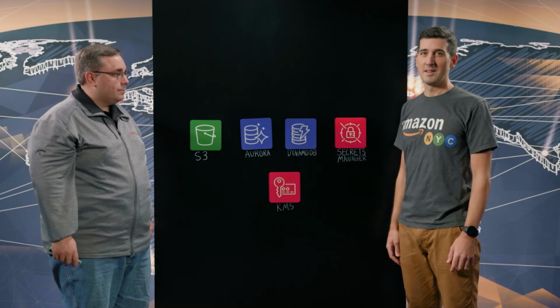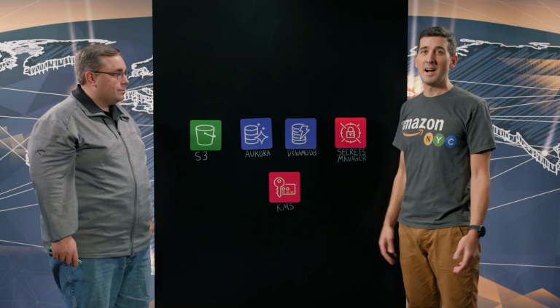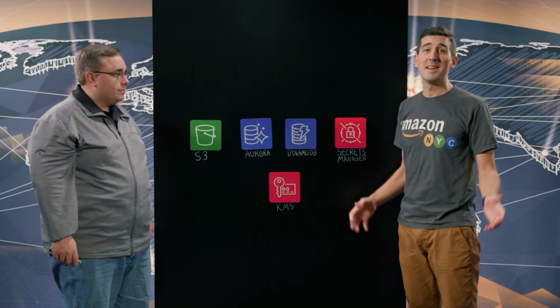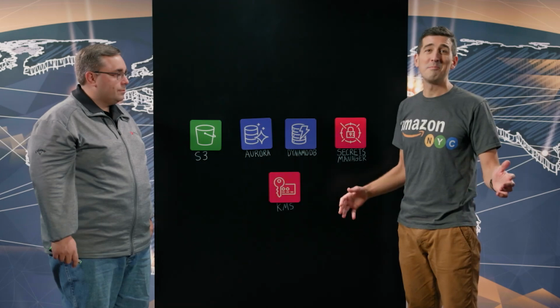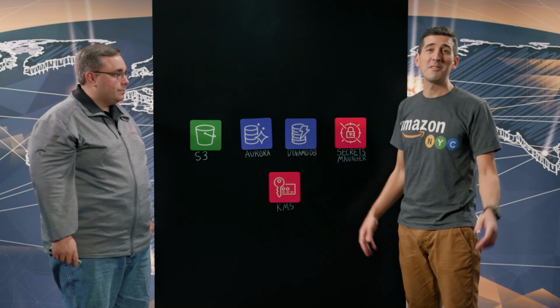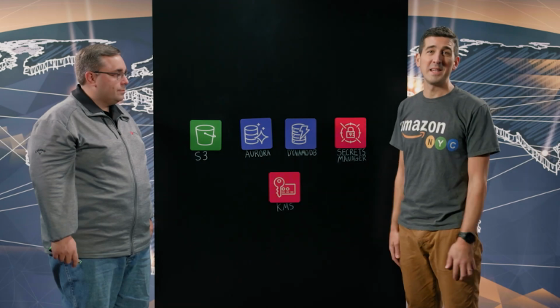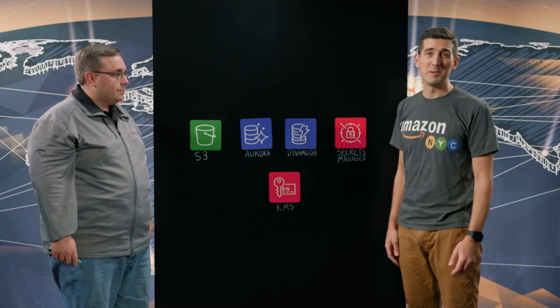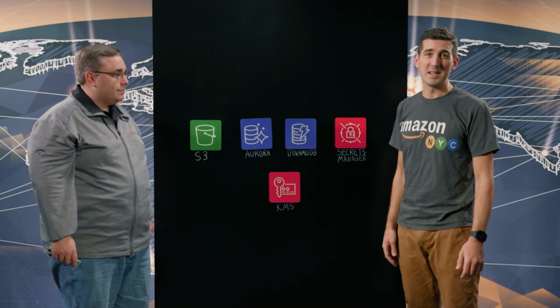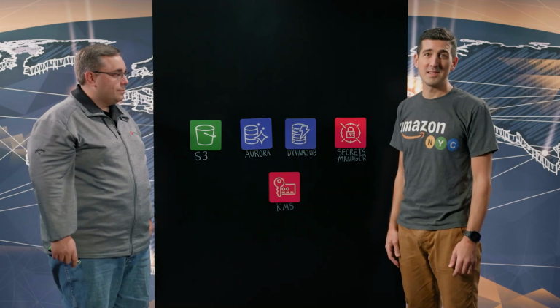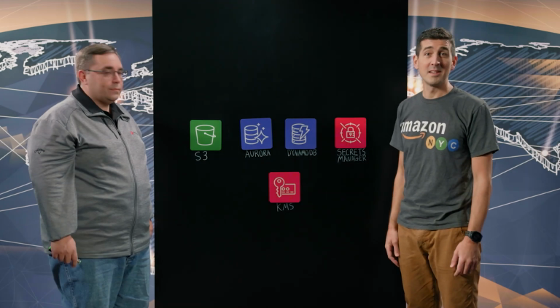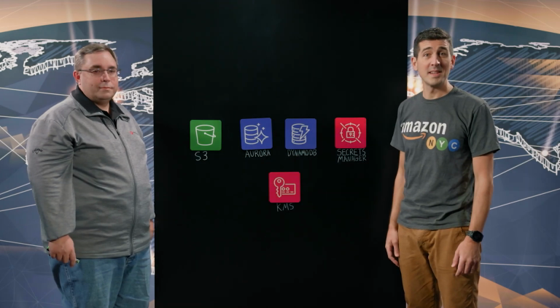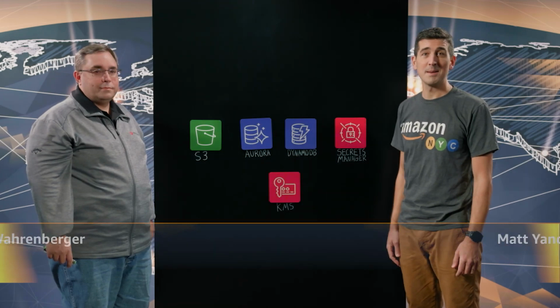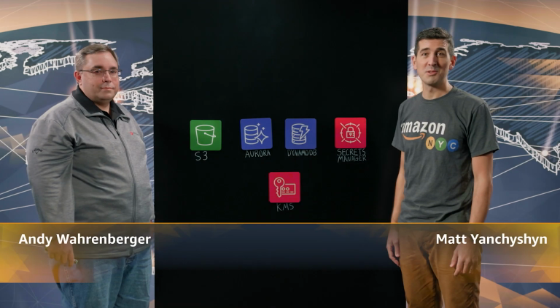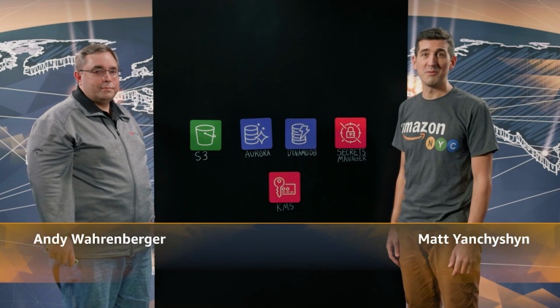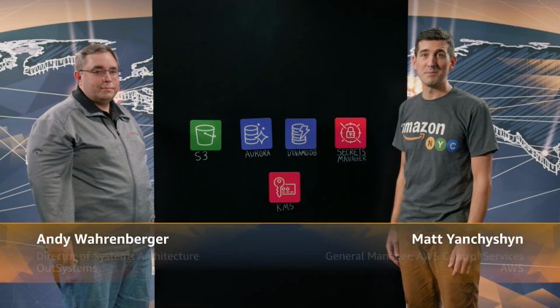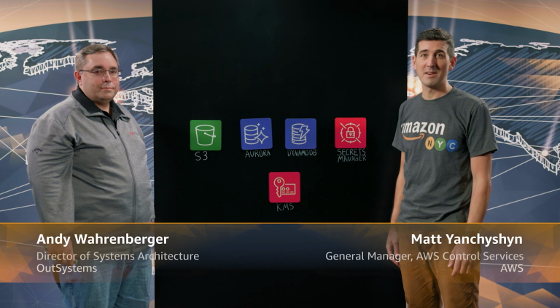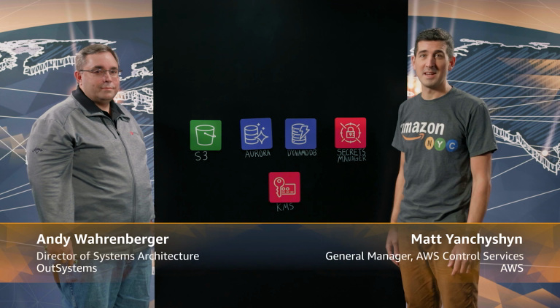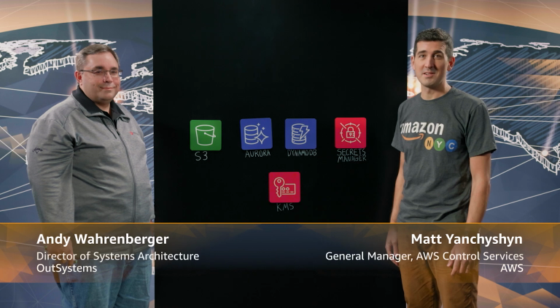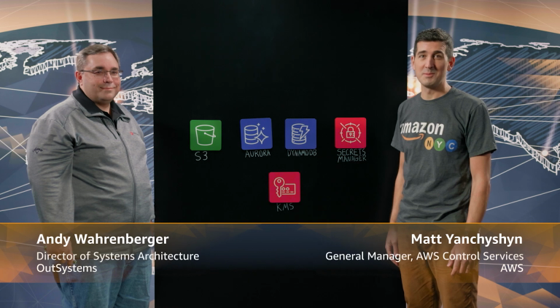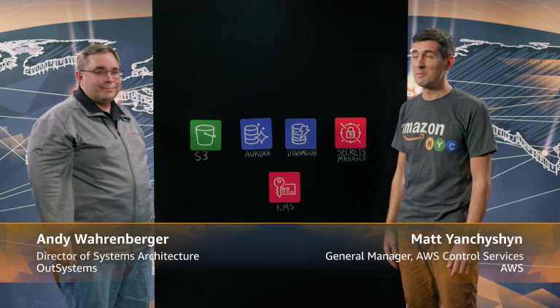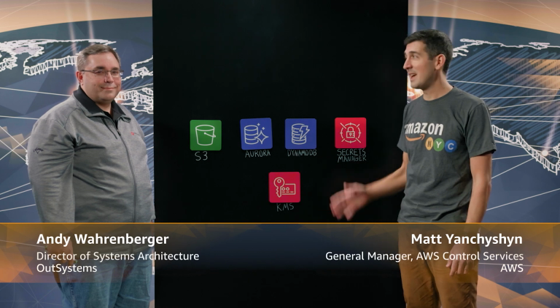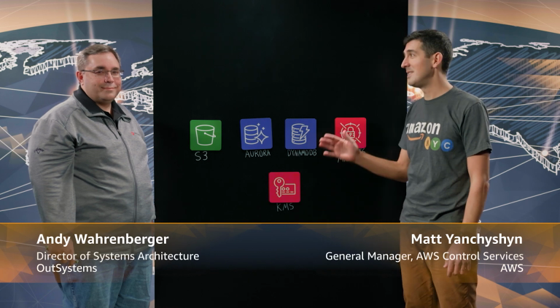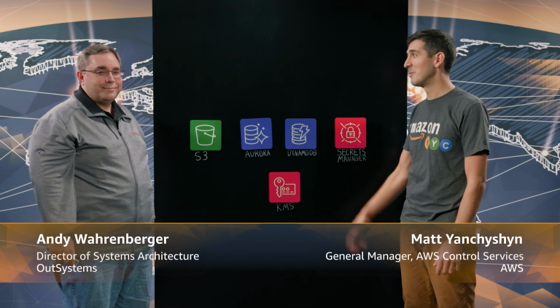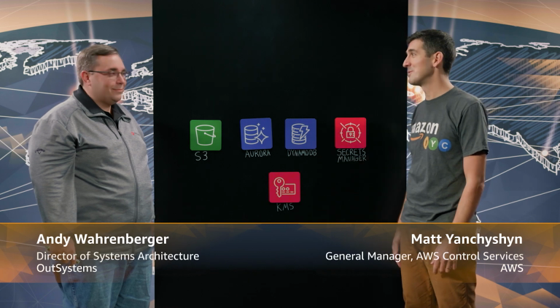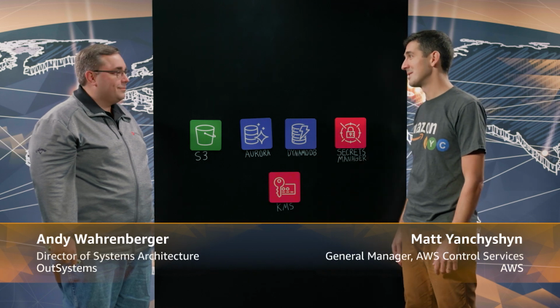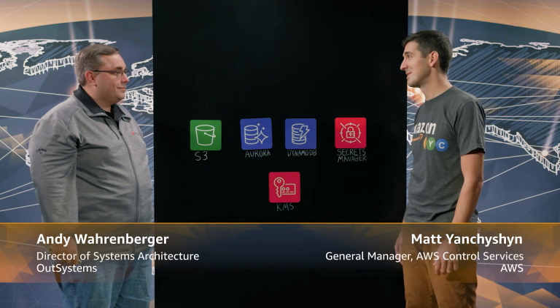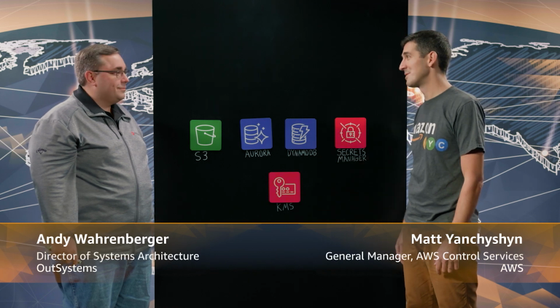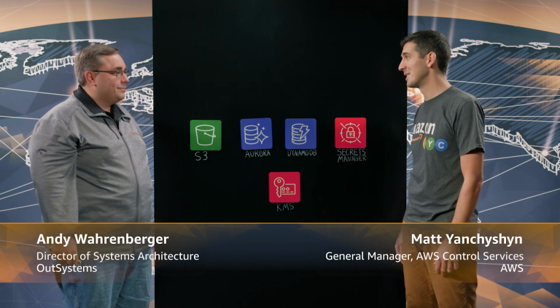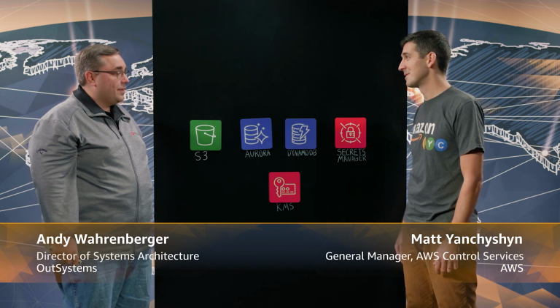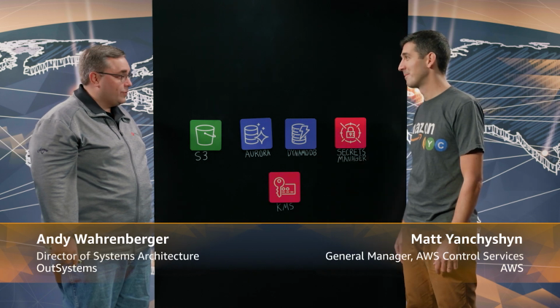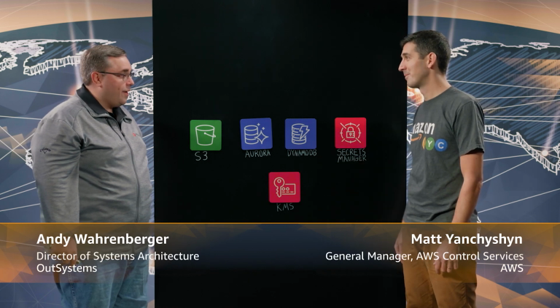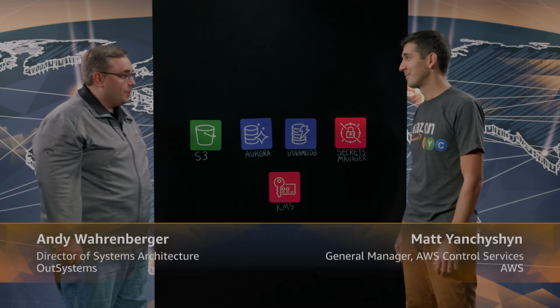Hi, I'm Matt from AWS, and on today's episode of This Is My Architecture, I'm joined by Andy from OutSystems. Thanks for joining us. Thanks for having me.